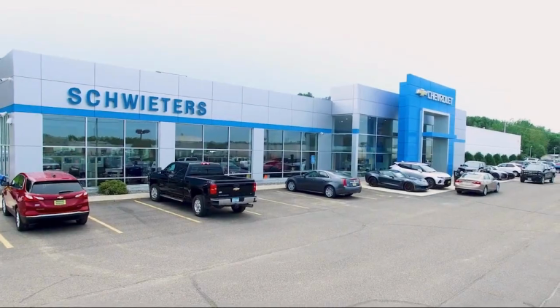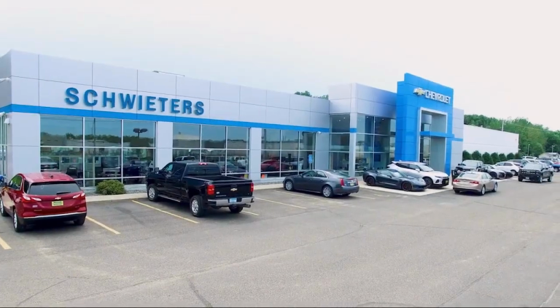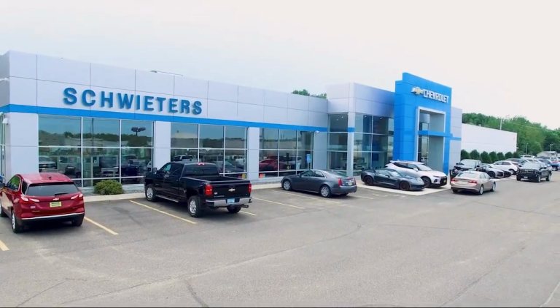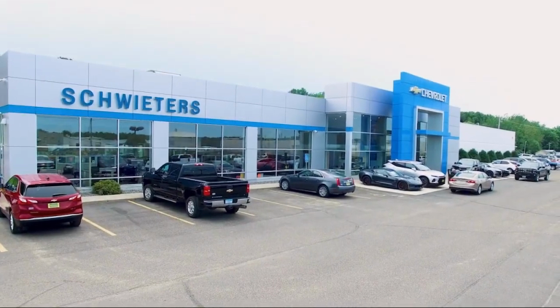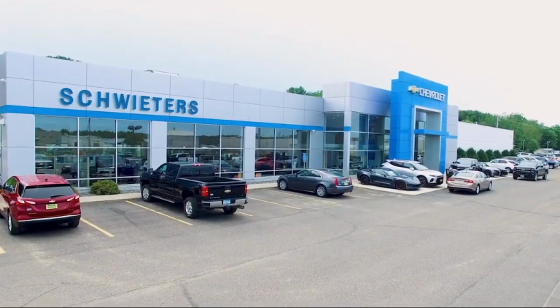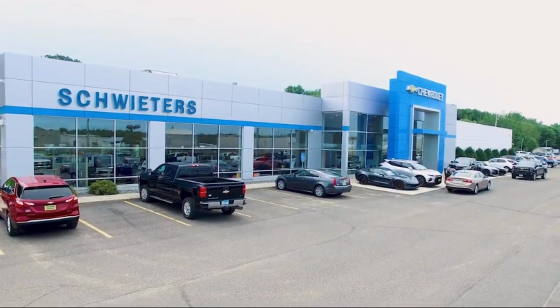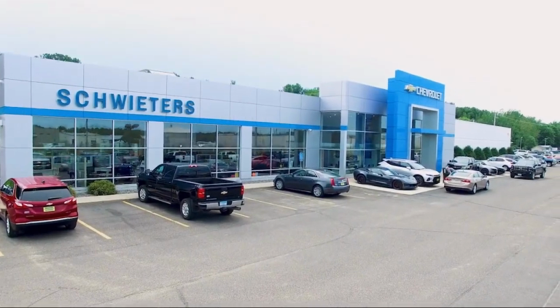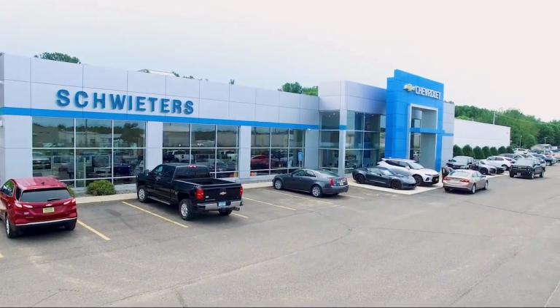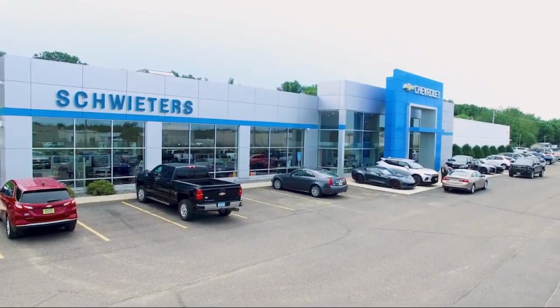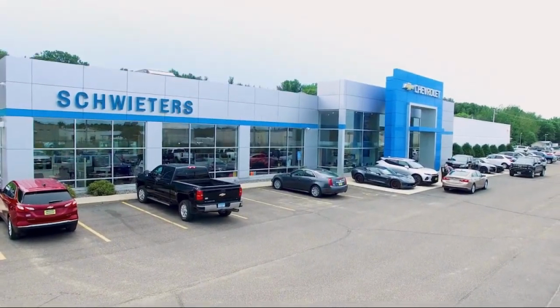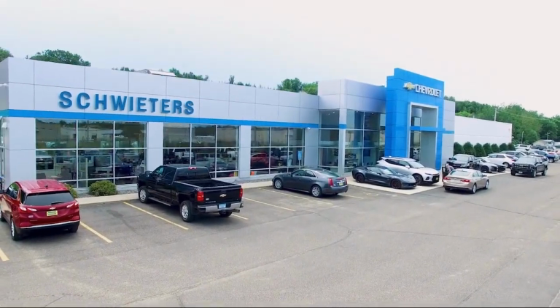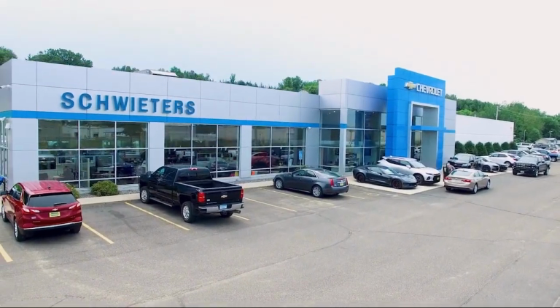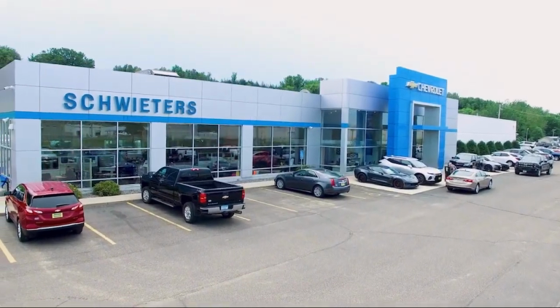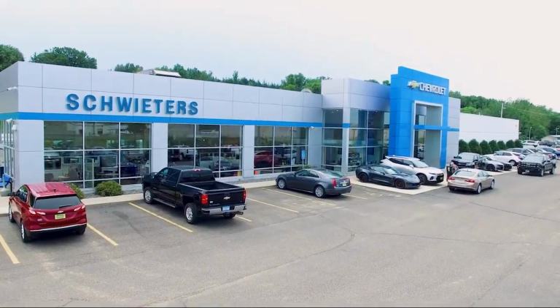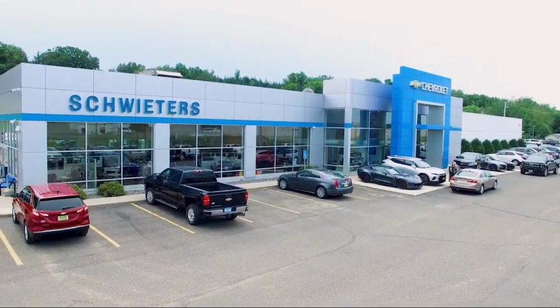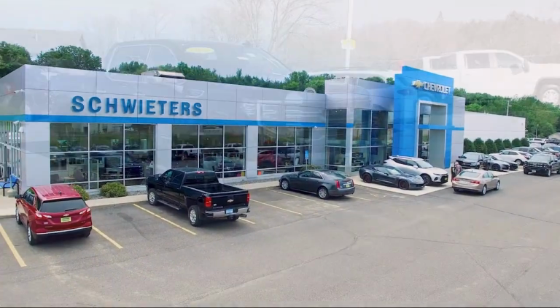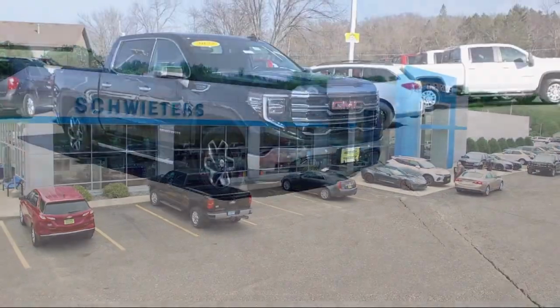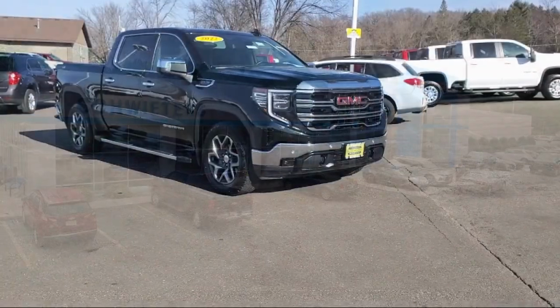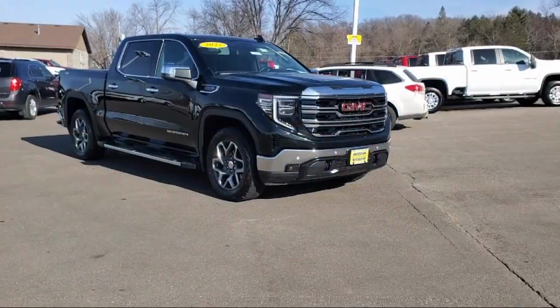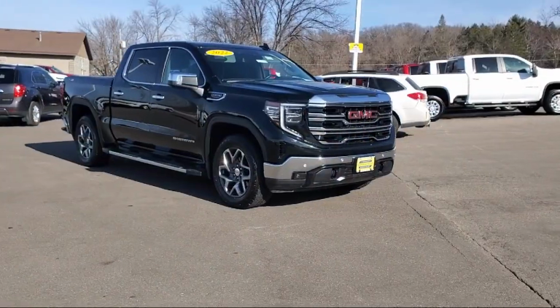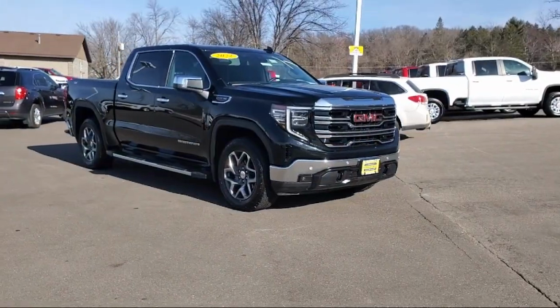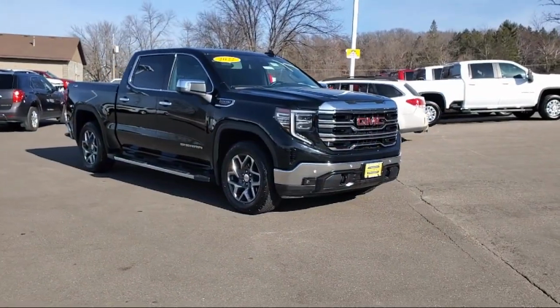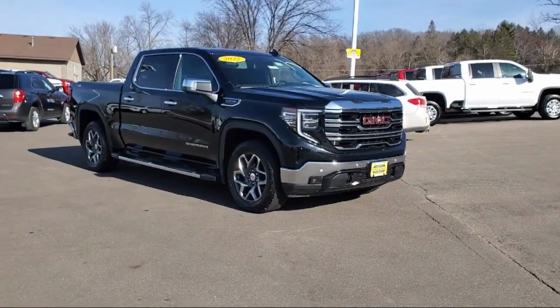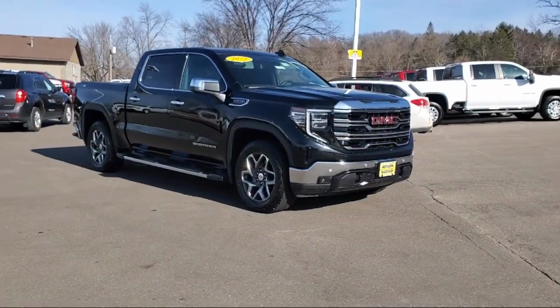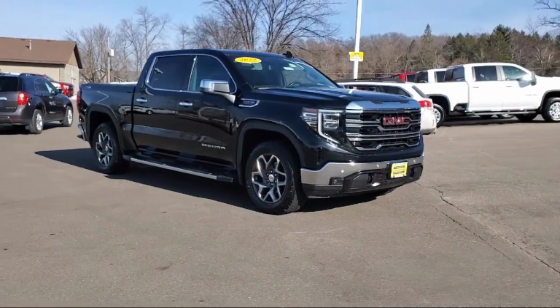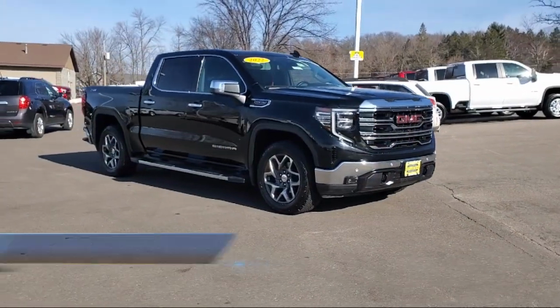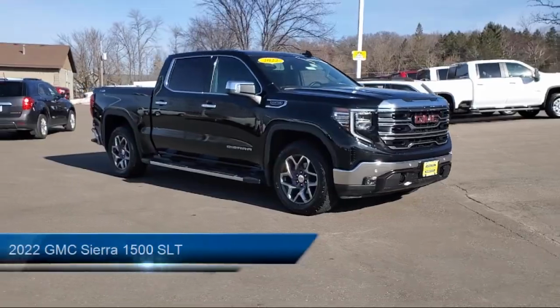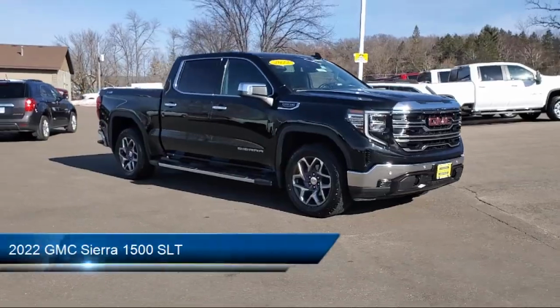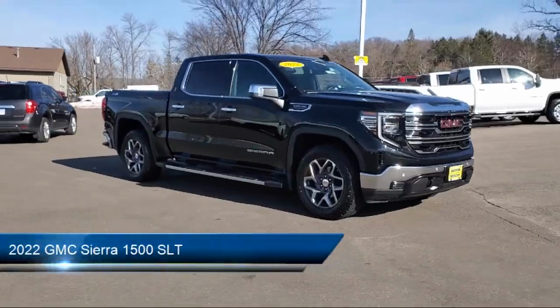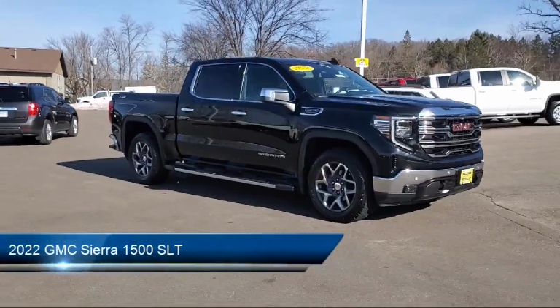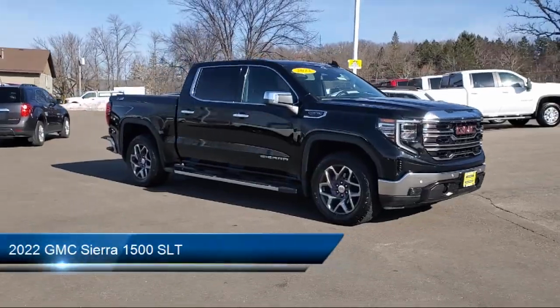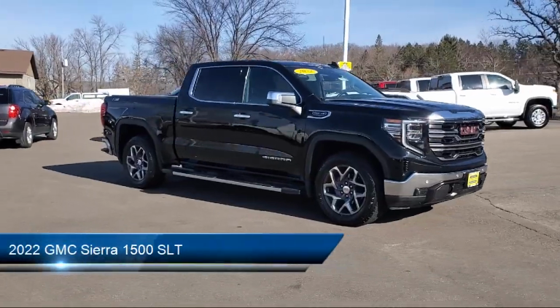Welcome to Schweders Chevrolet of Cold Spring, and here's a look at another one of our great vehicles in inventory.